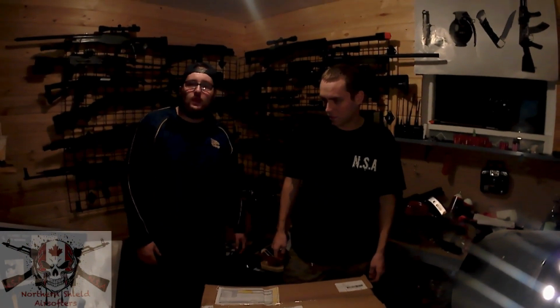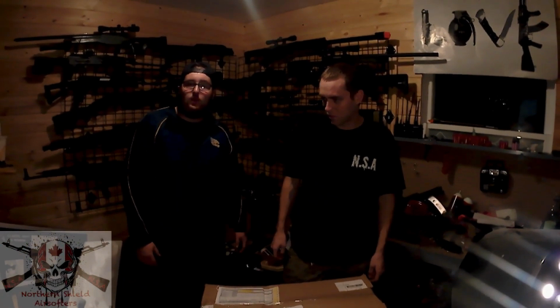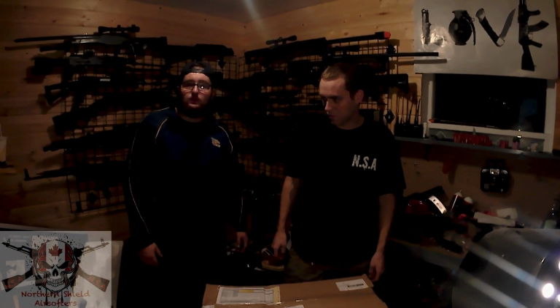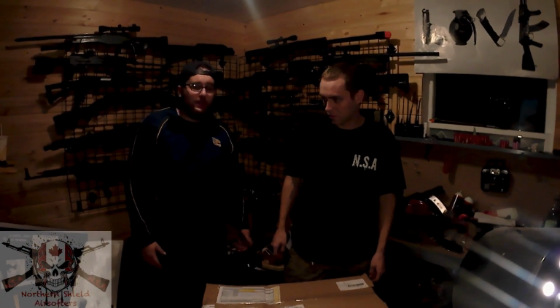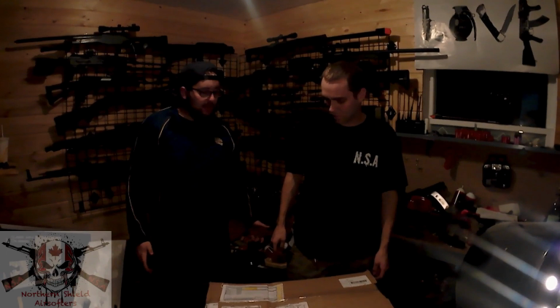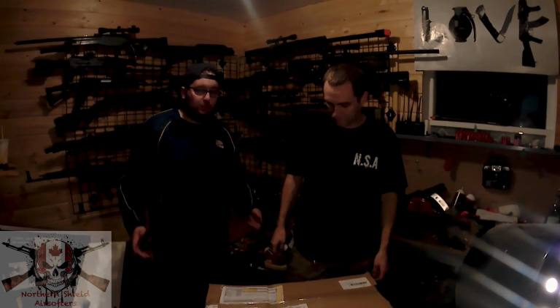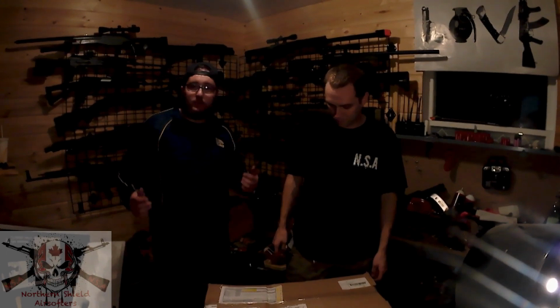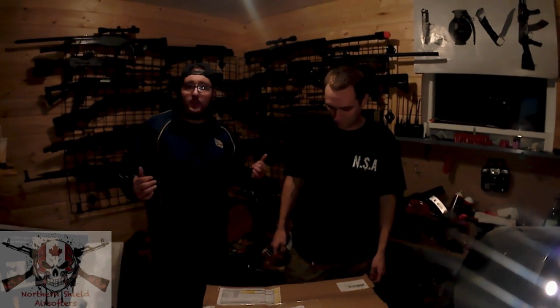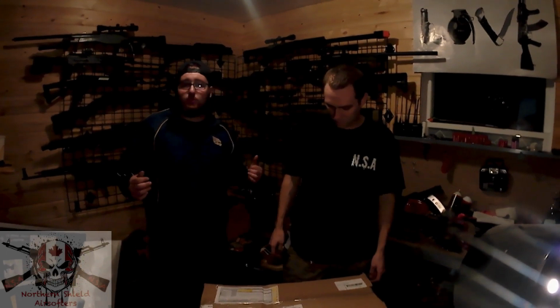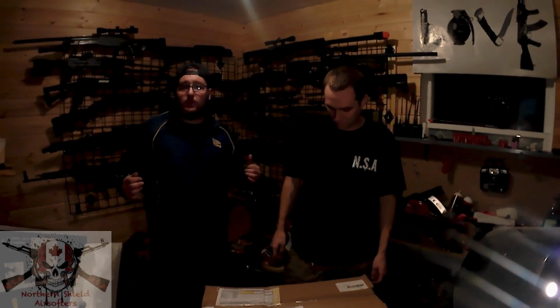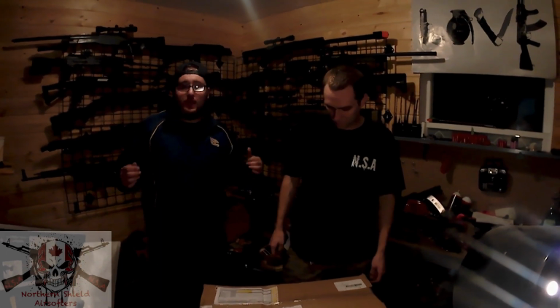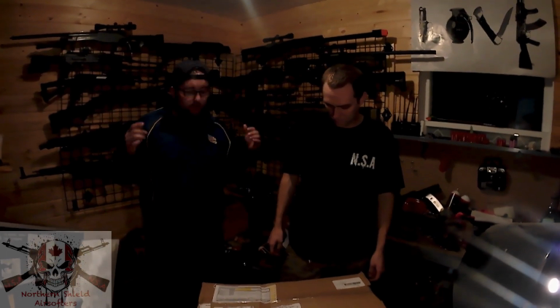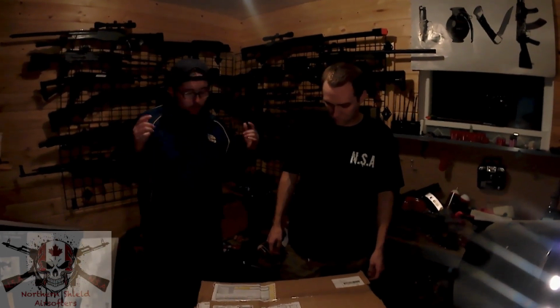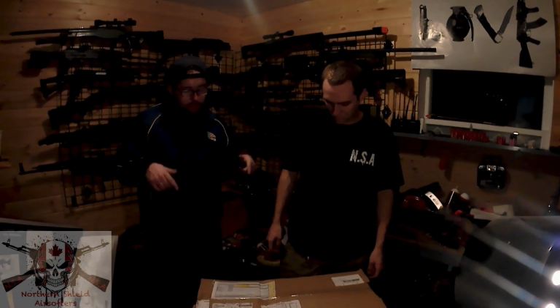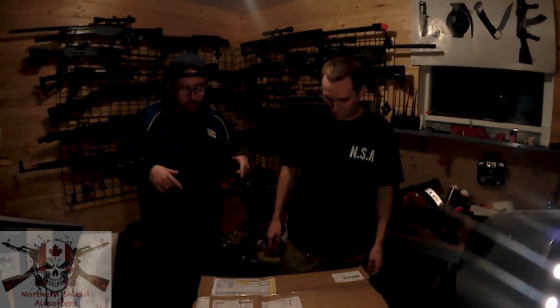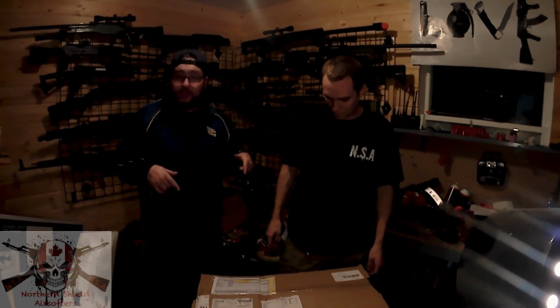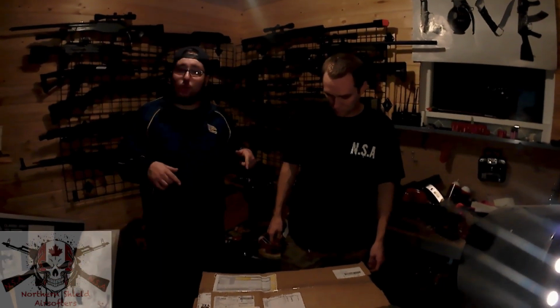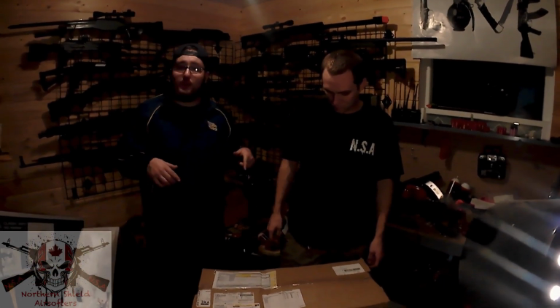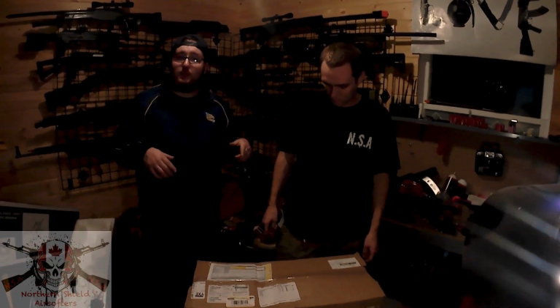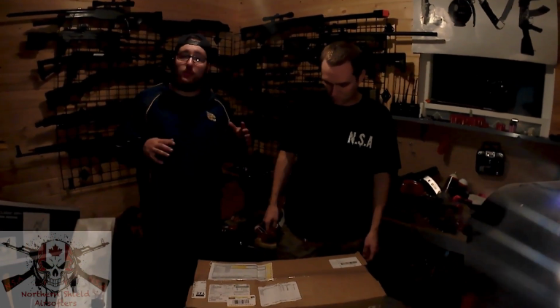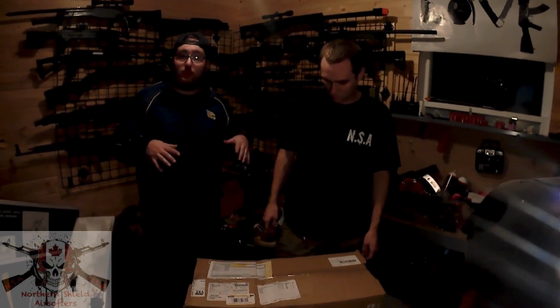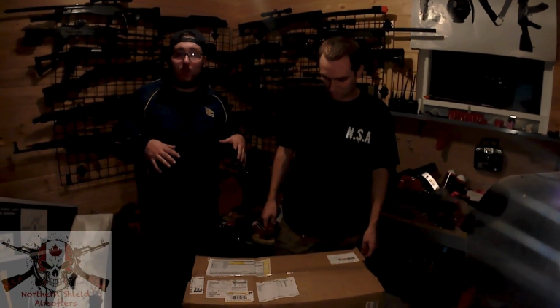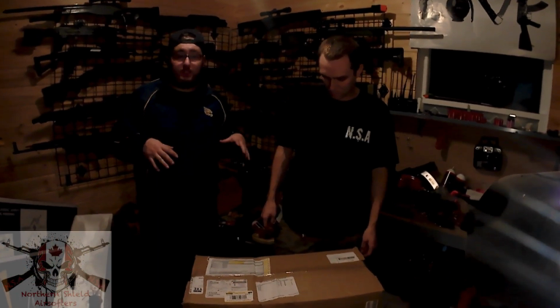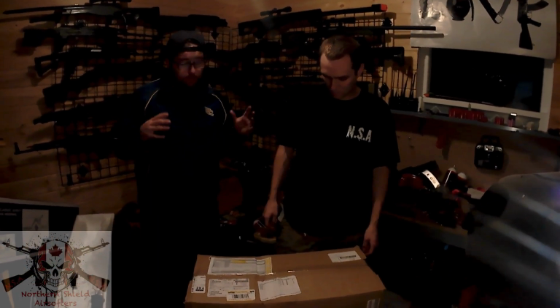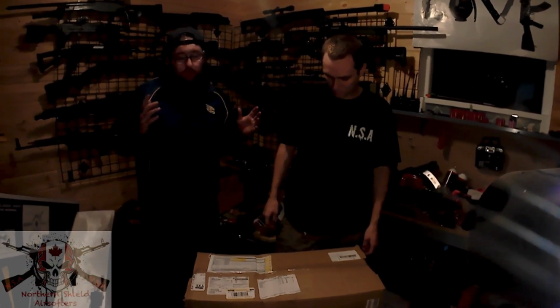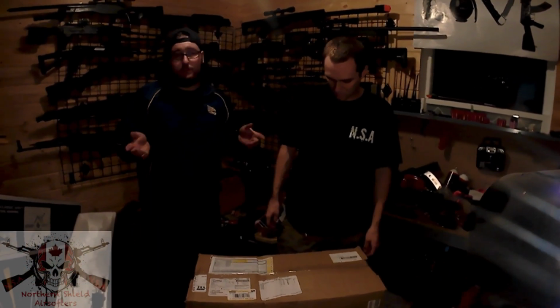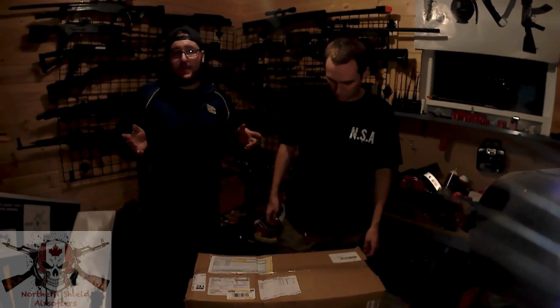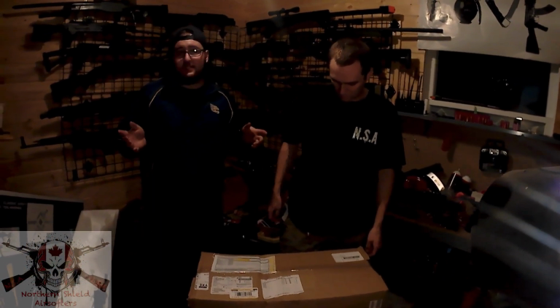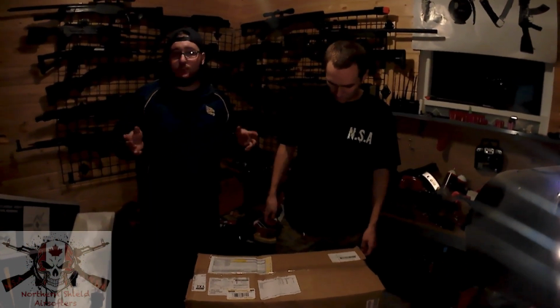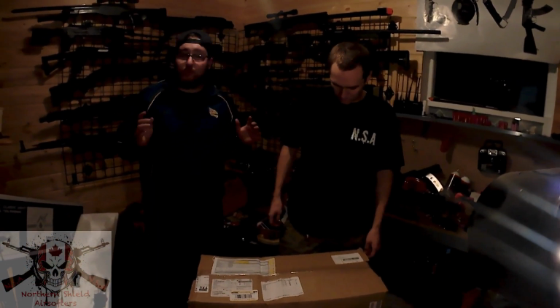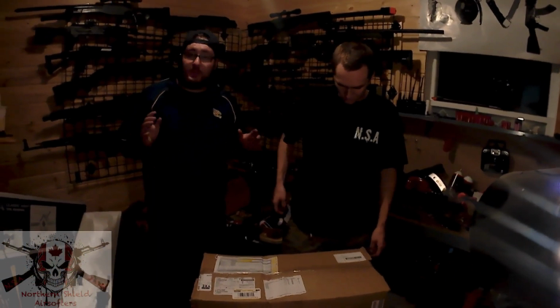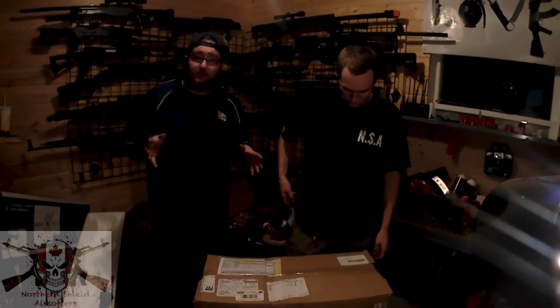Hey guys, we're in the gun room right now. We're getting ready to open up the box with all the magazines from EVIC.